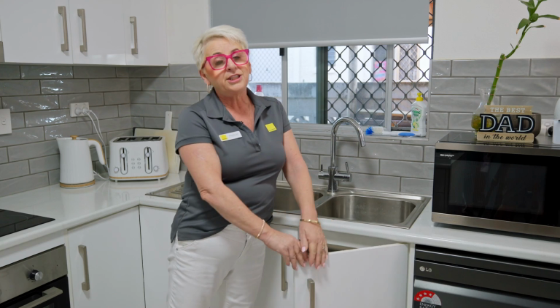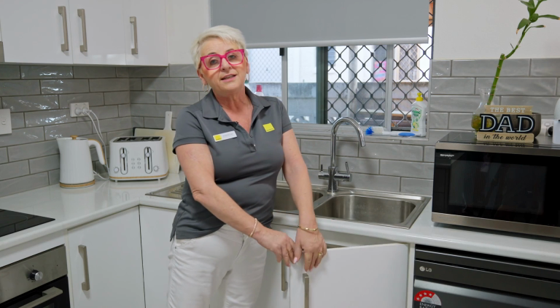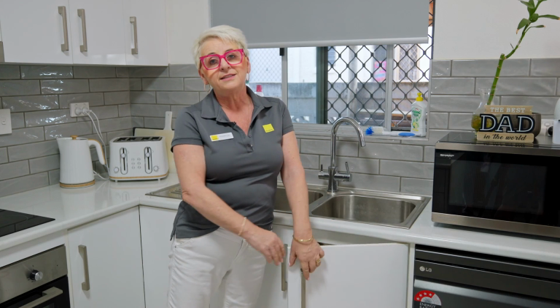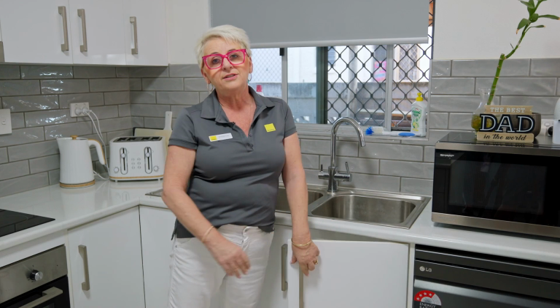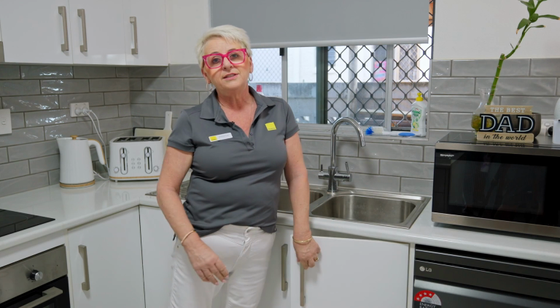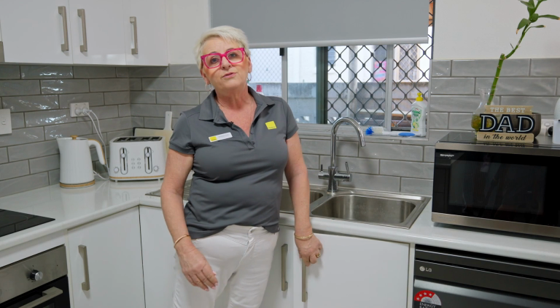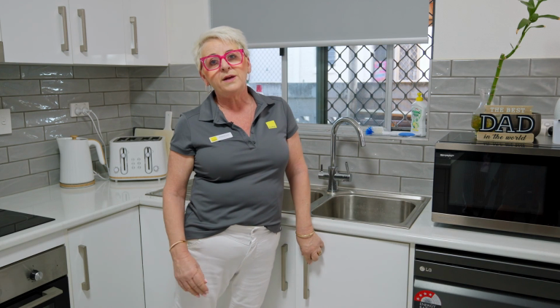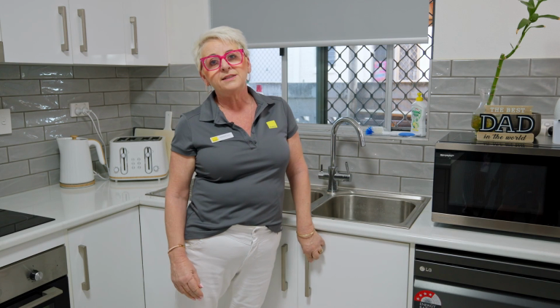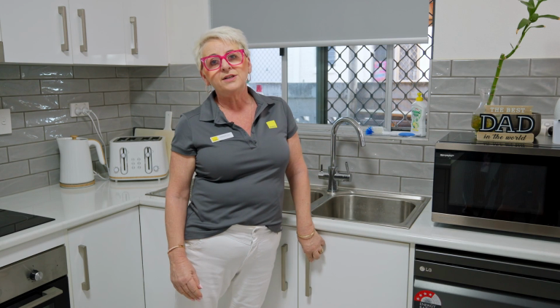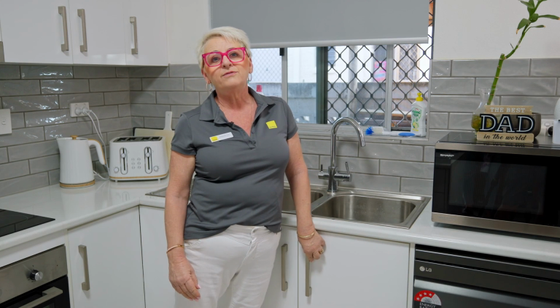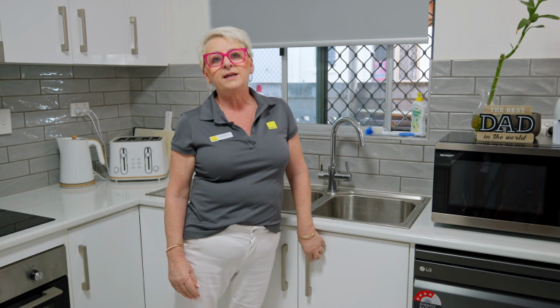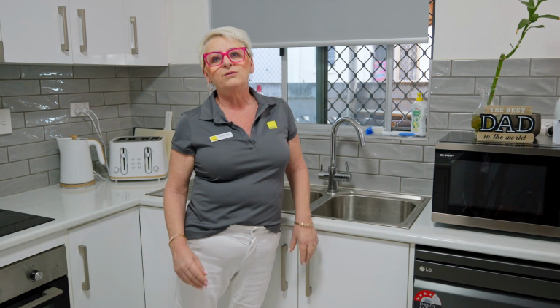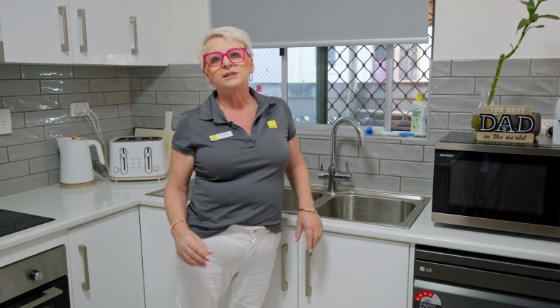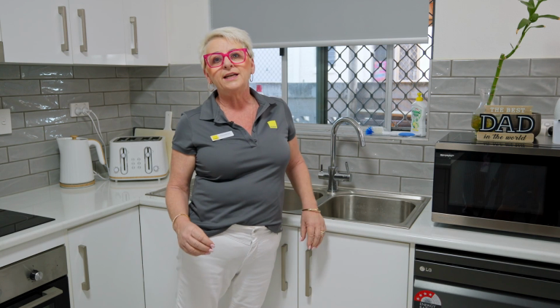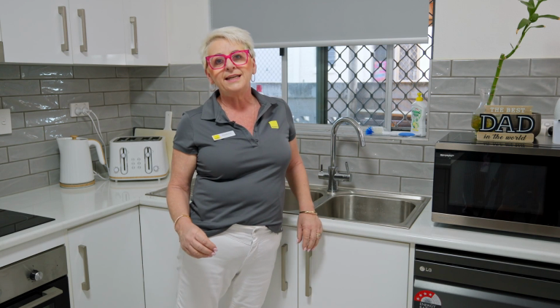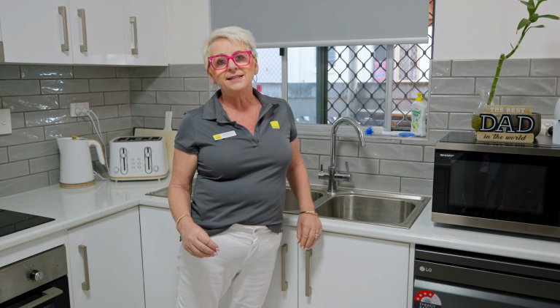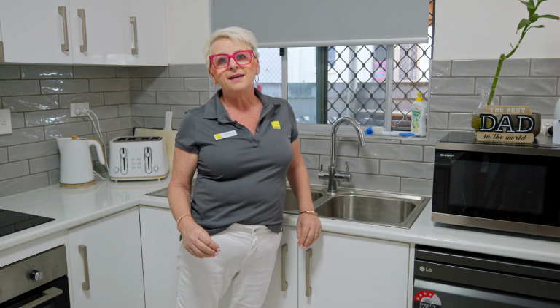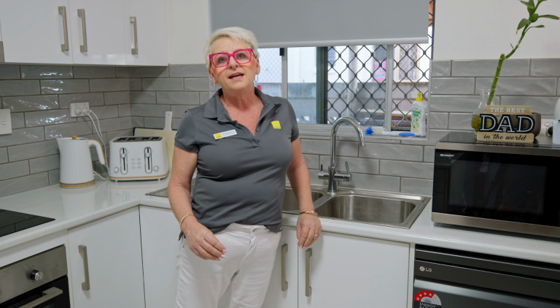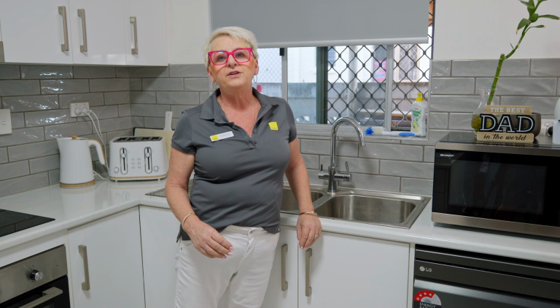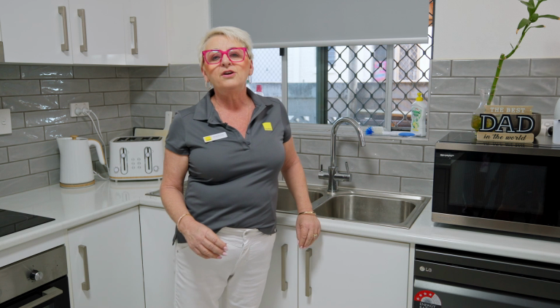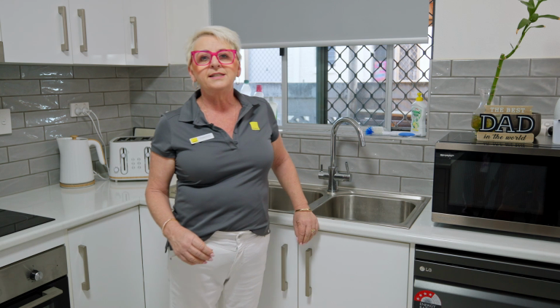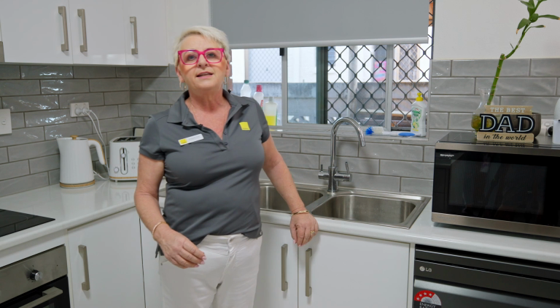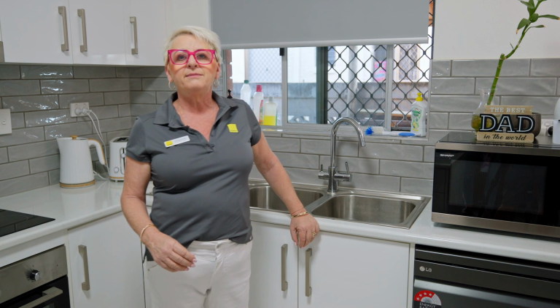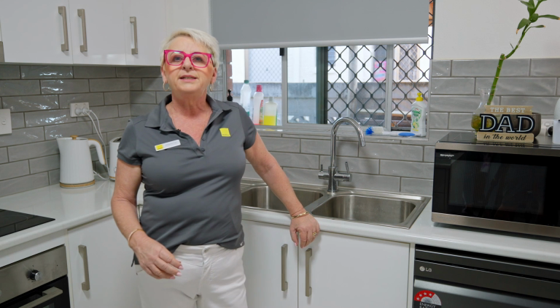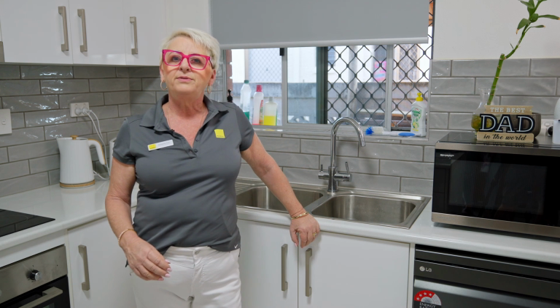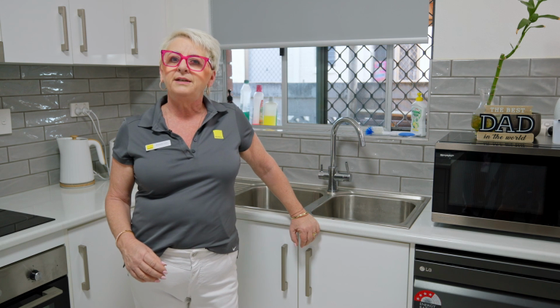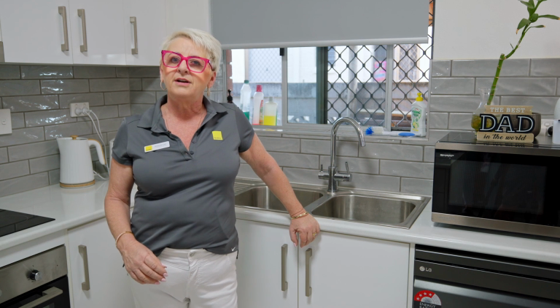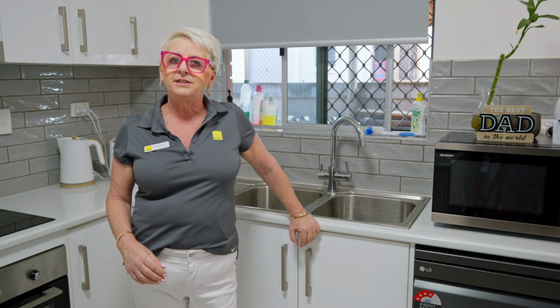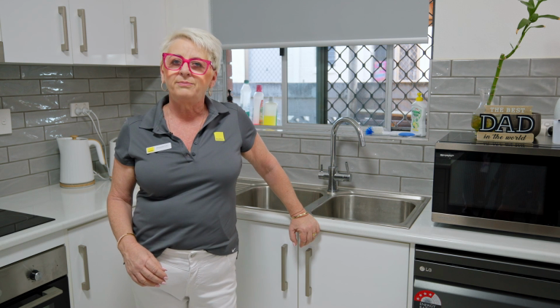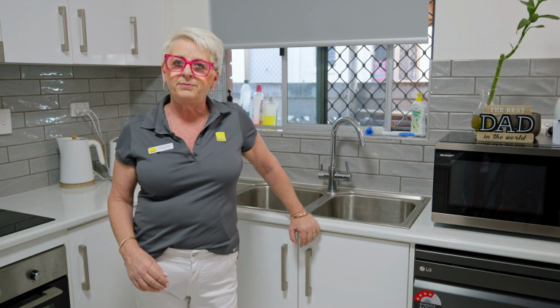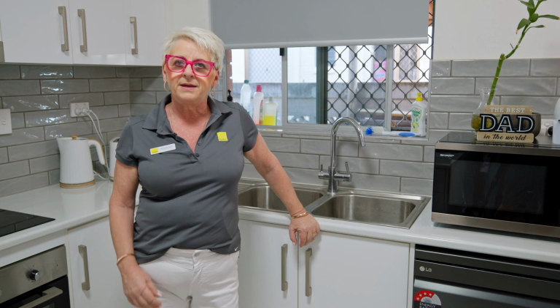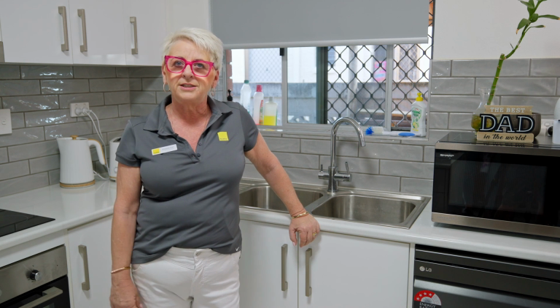Flexi hoses are located underneath your kitchen sink and also in your bathroom vanity cupboard. We ask that you regularly check these hoses for signs of wear or slight leaks, and if you notice anything, please put it in writing to your property manager.